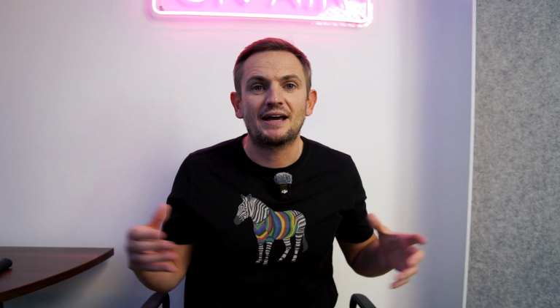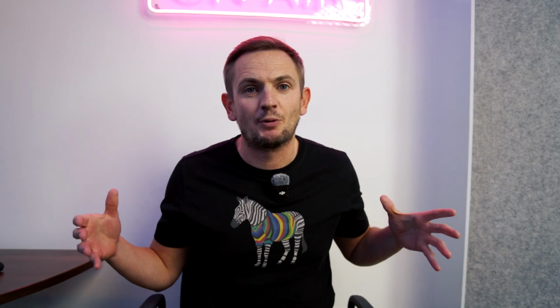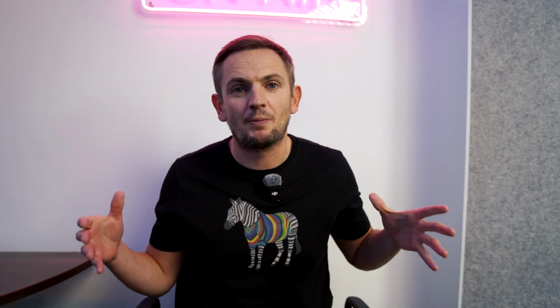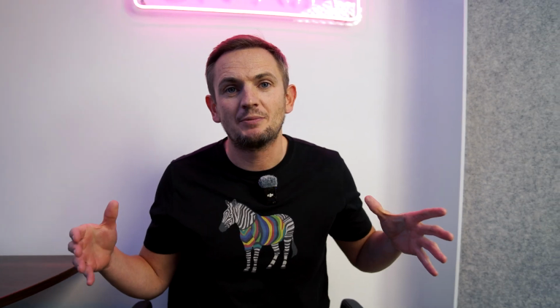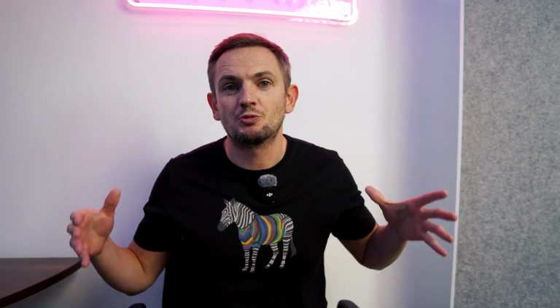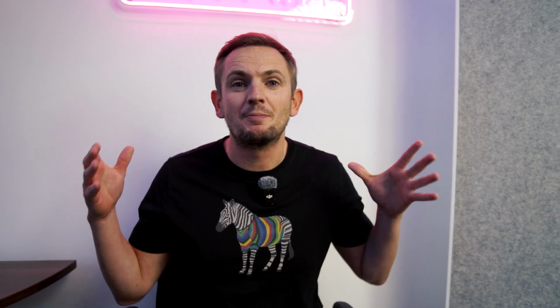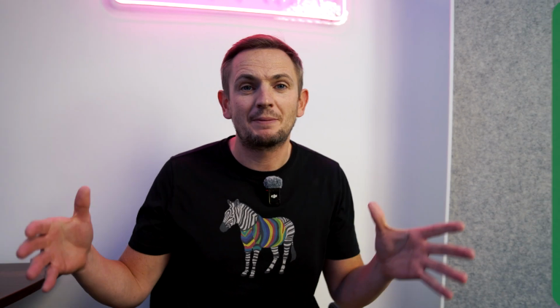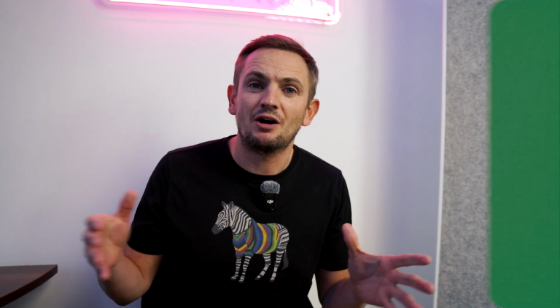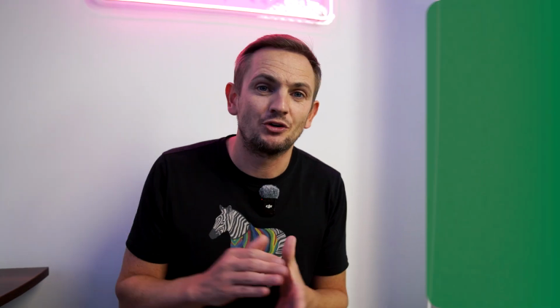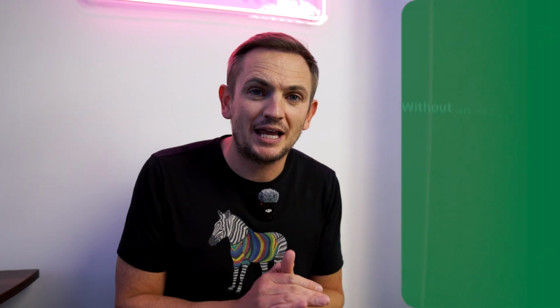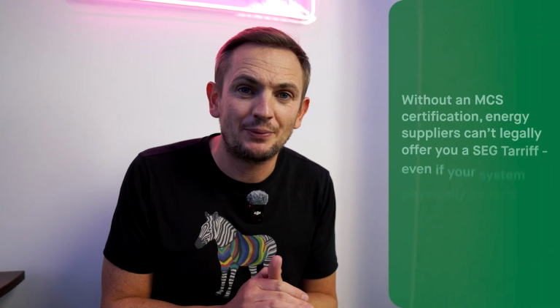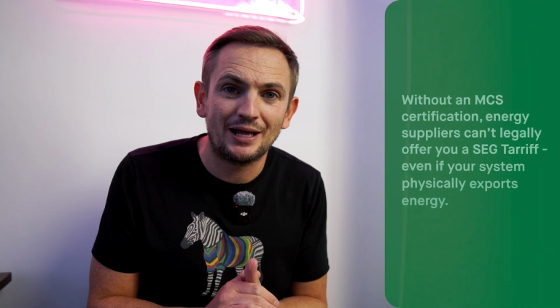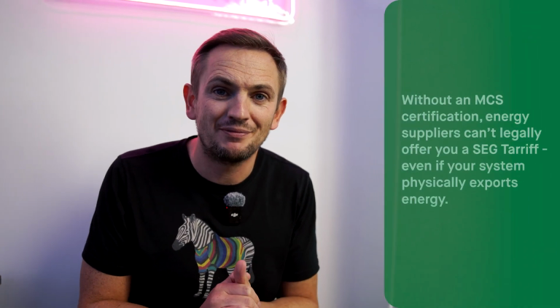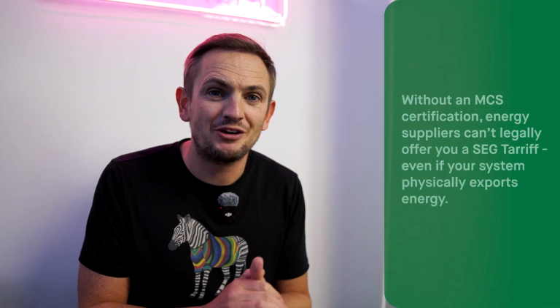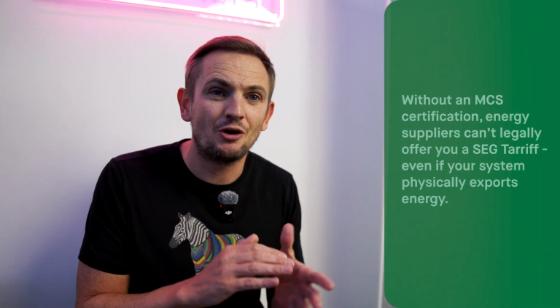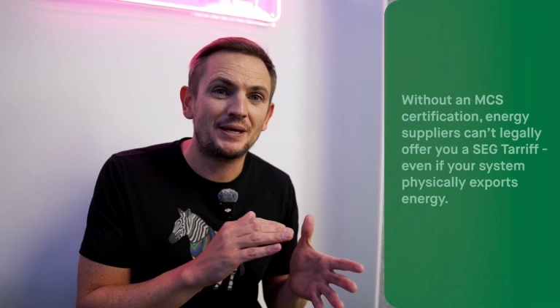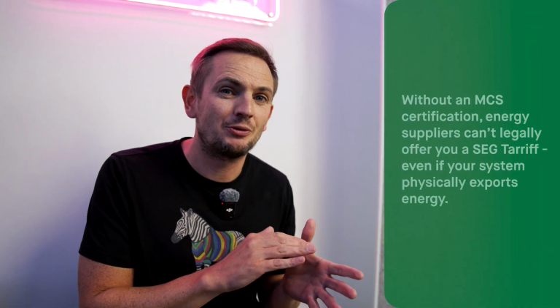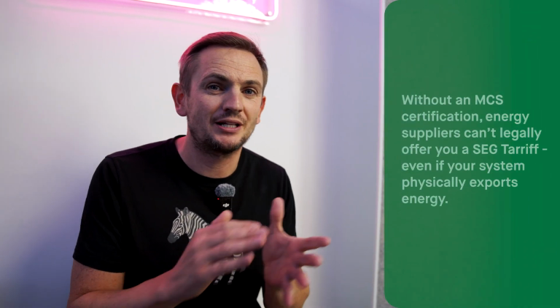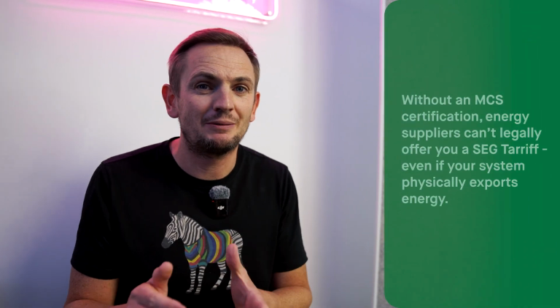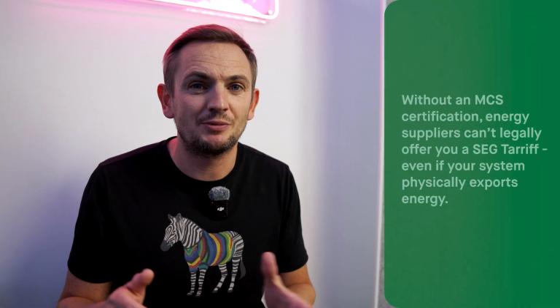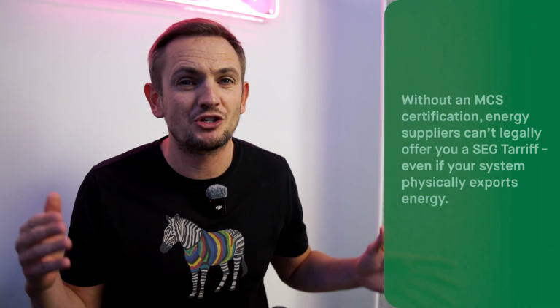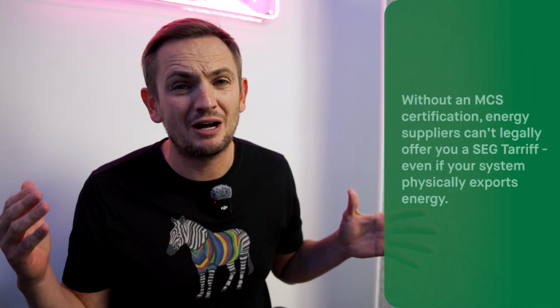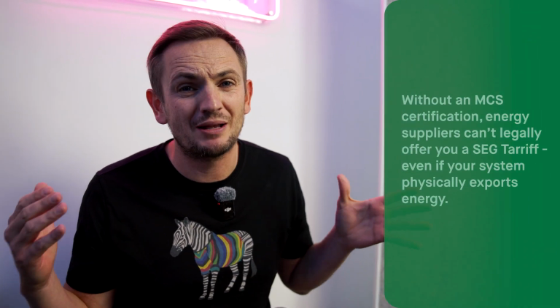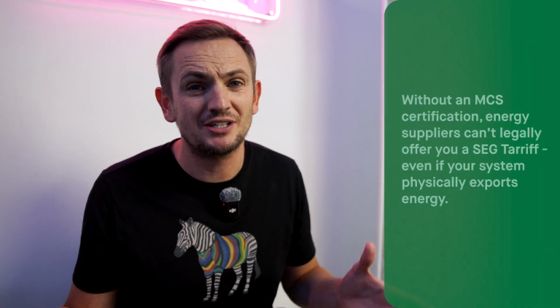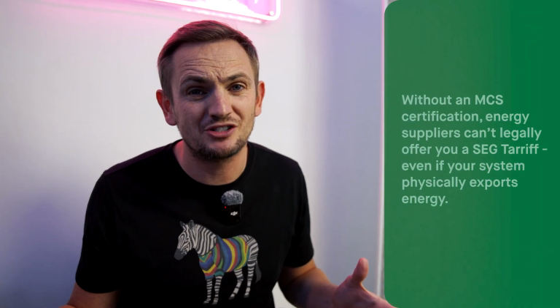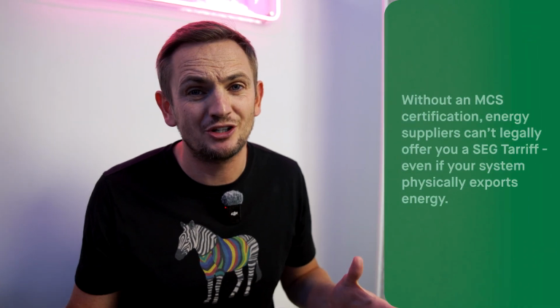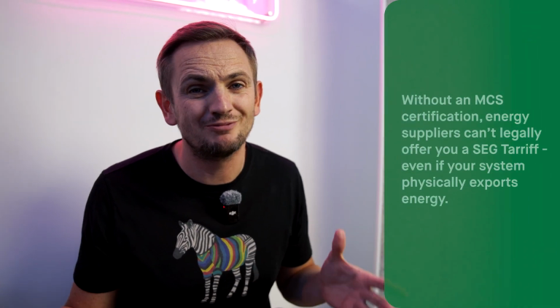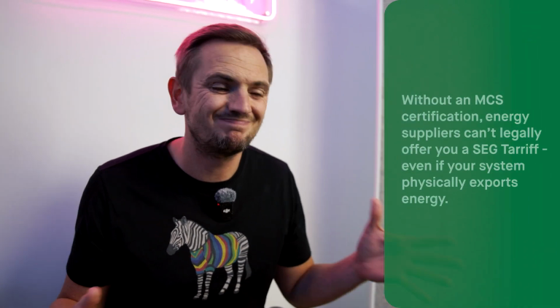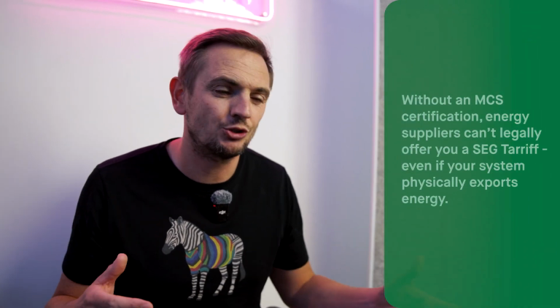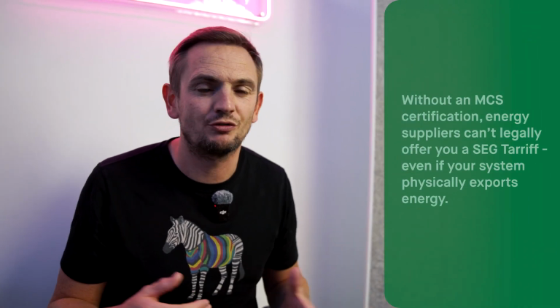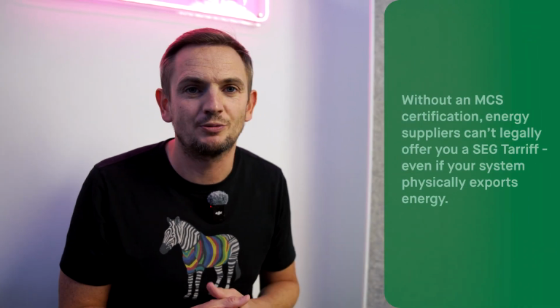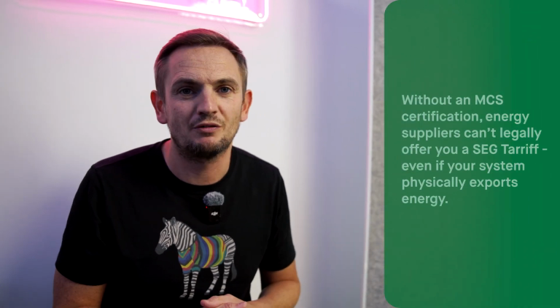If export payments were a big part of your game plan, then not being able to claim them because you don't have an MCS cert throws a bit of a spanner in the works.